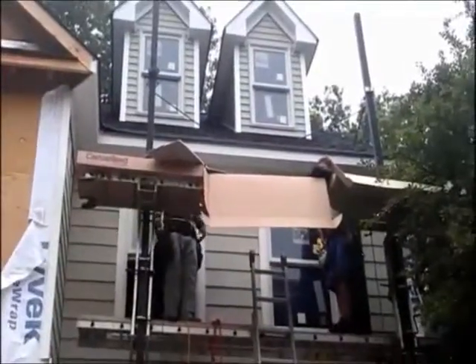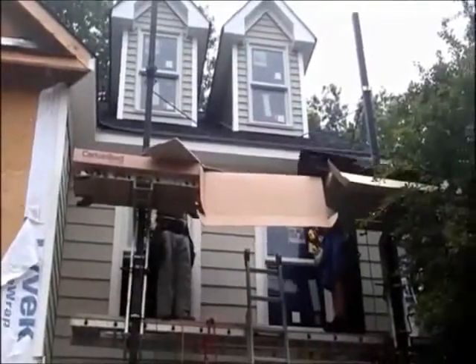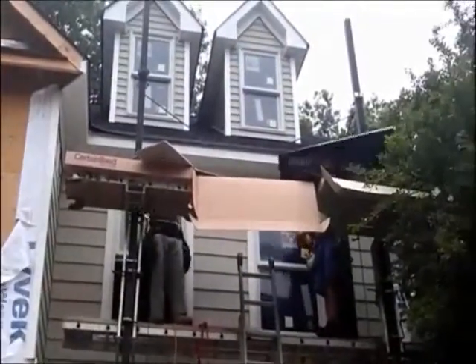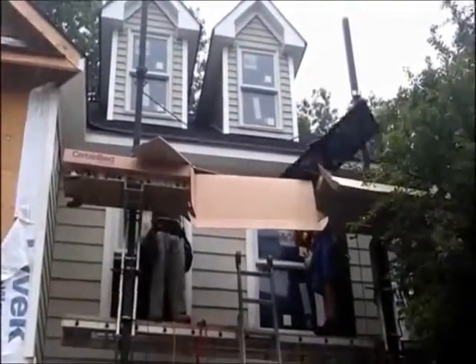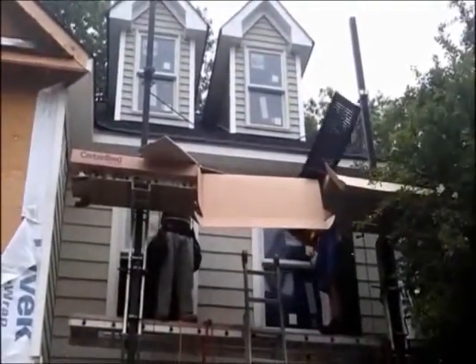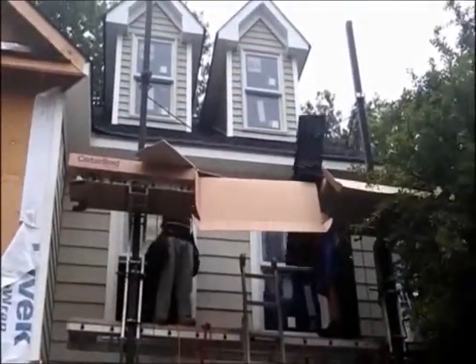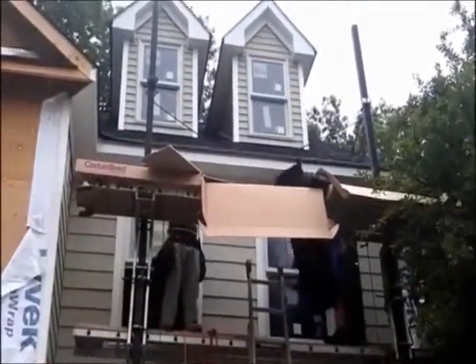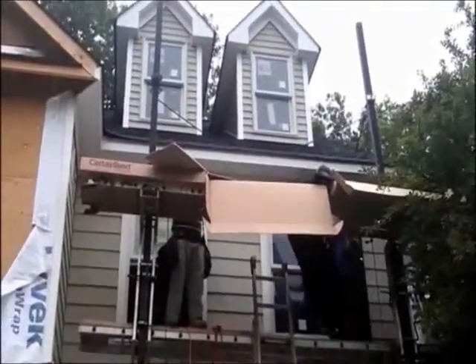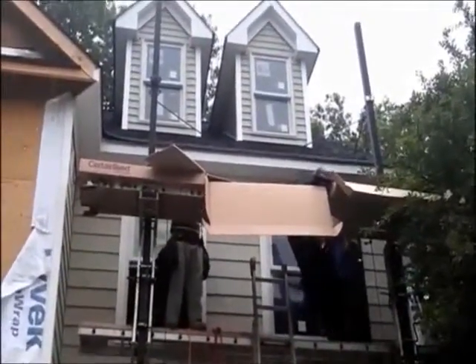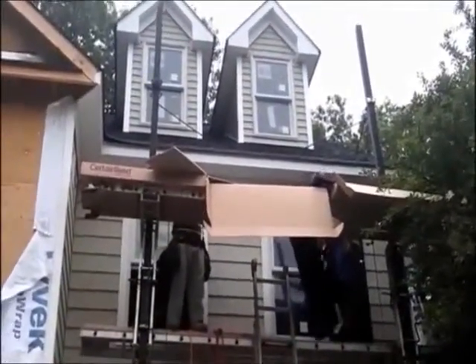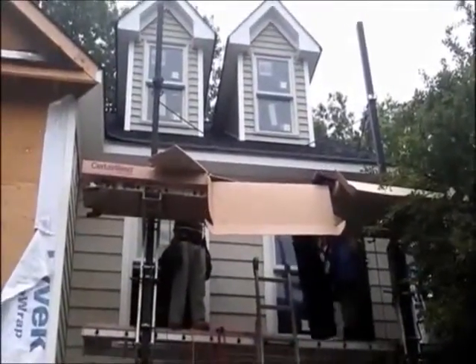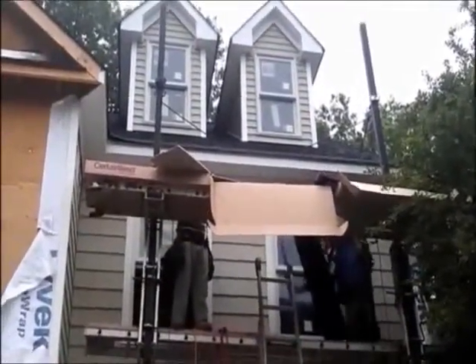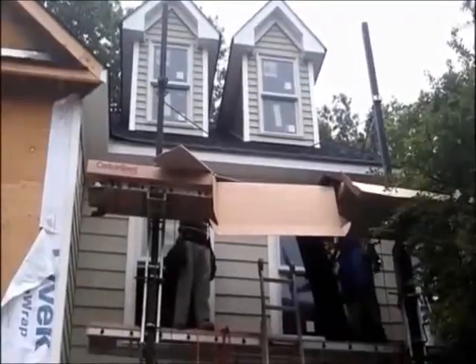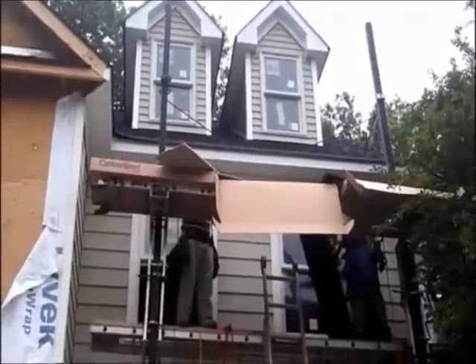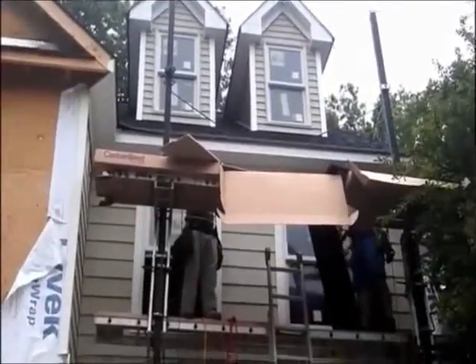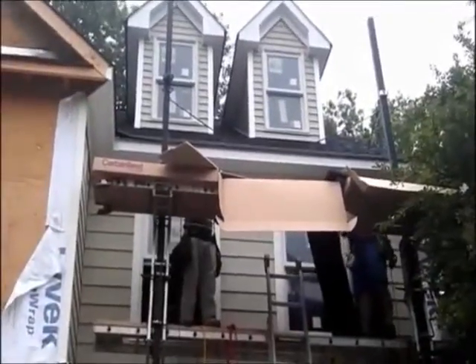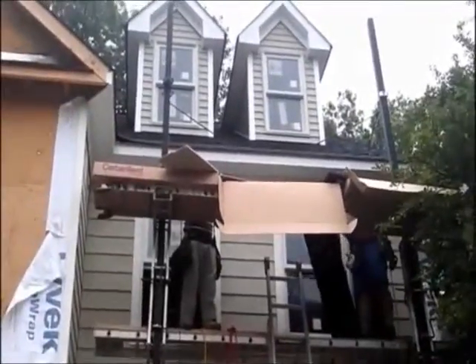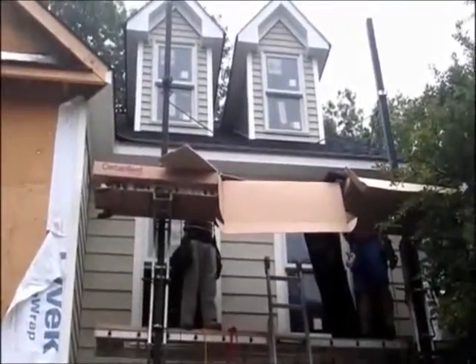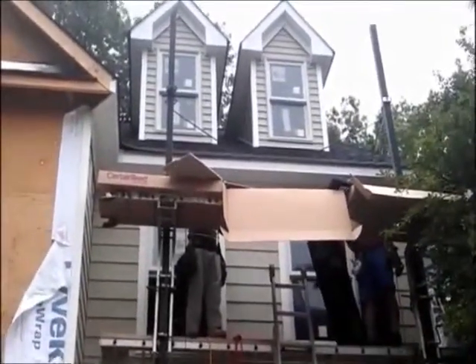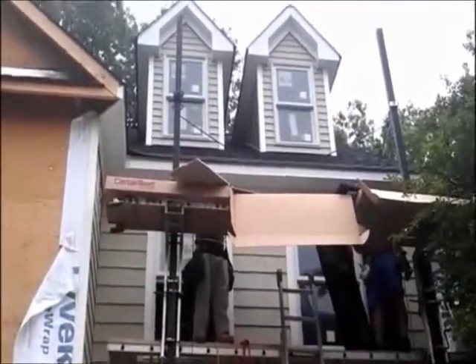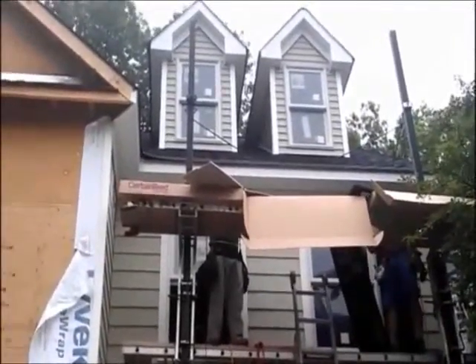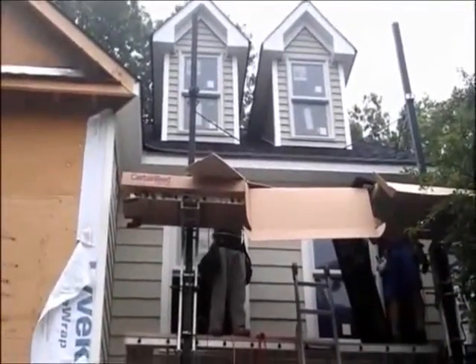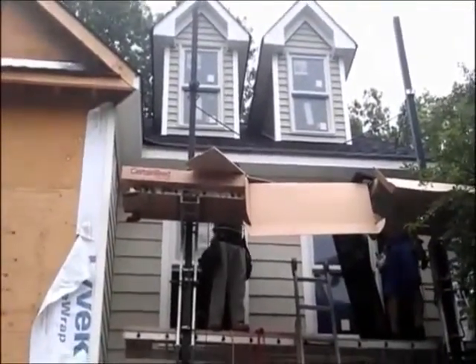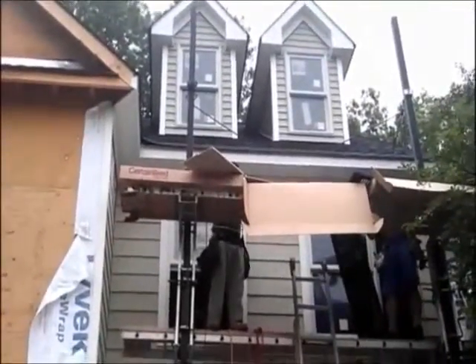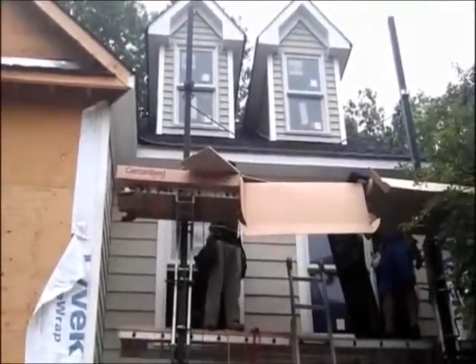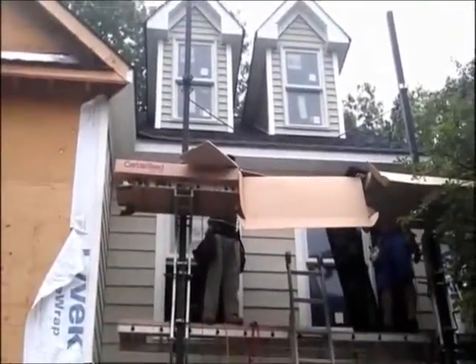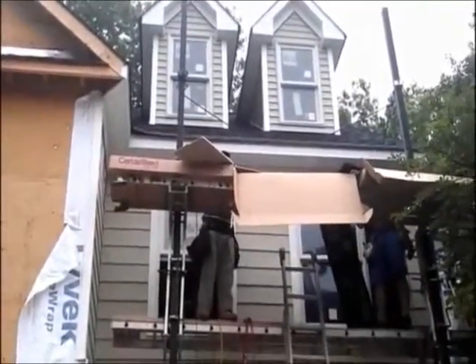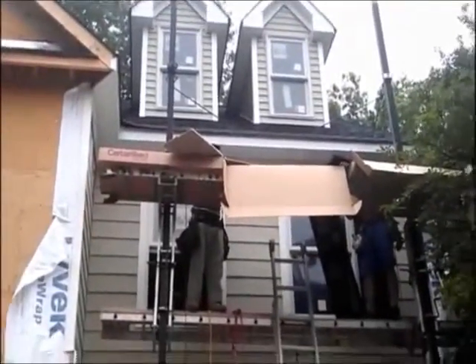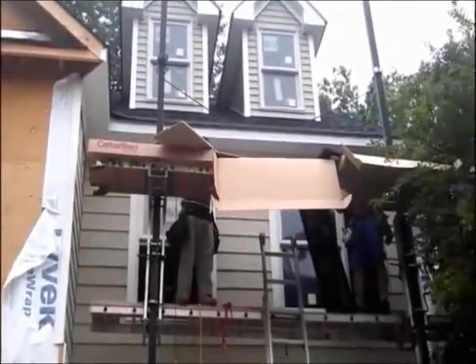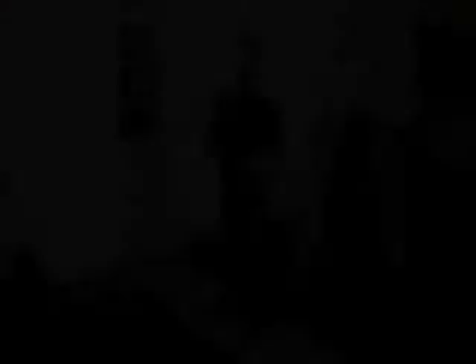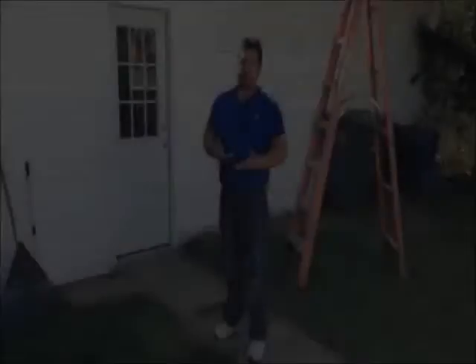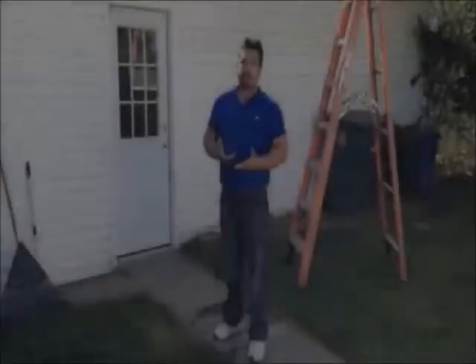Here we are with the installation of vinyl cedar shake siding. As you notice, everything has to be...